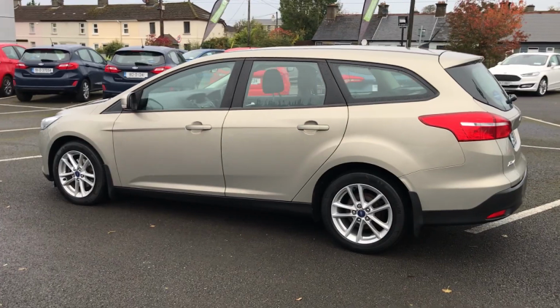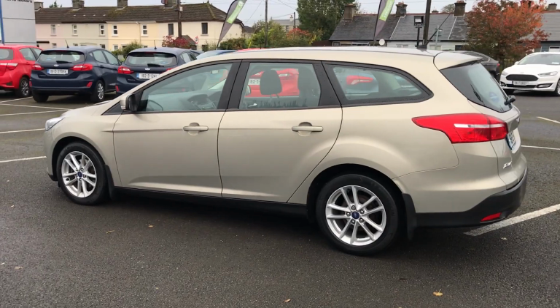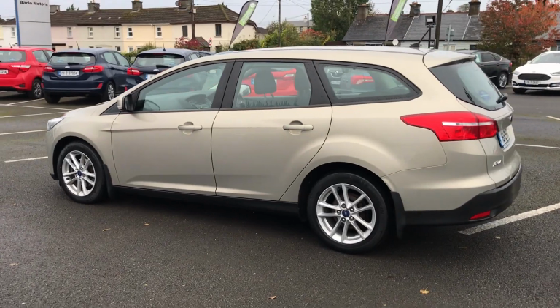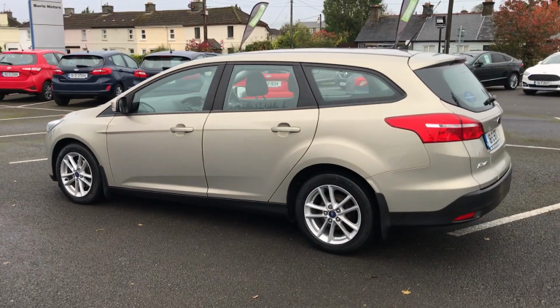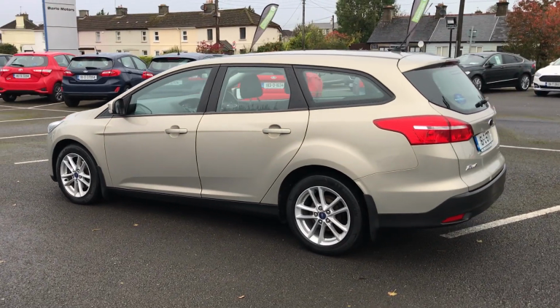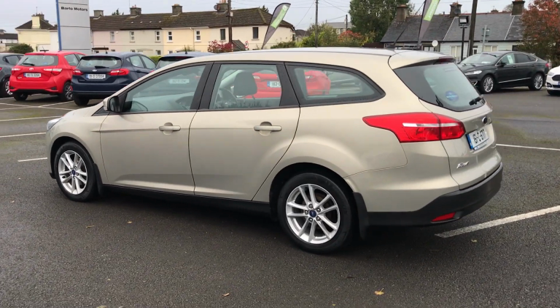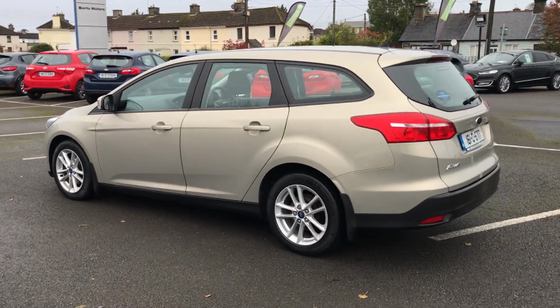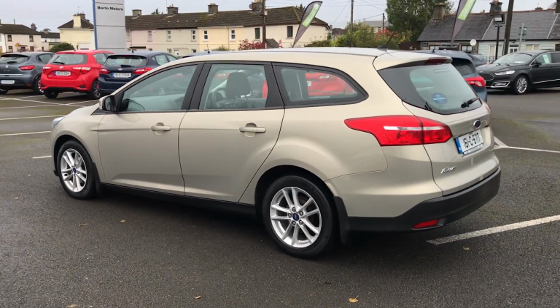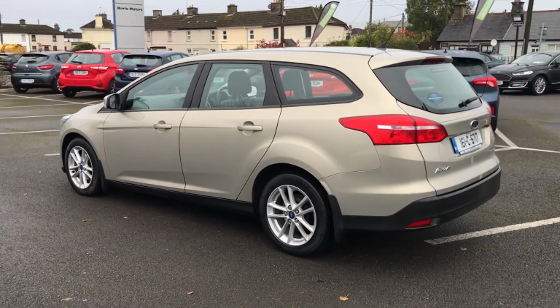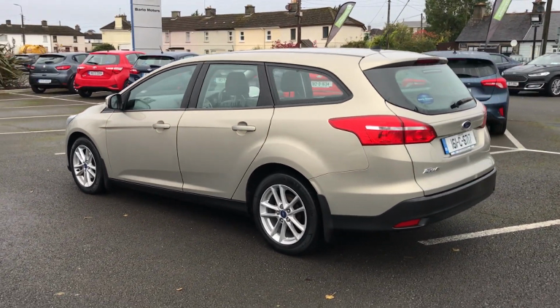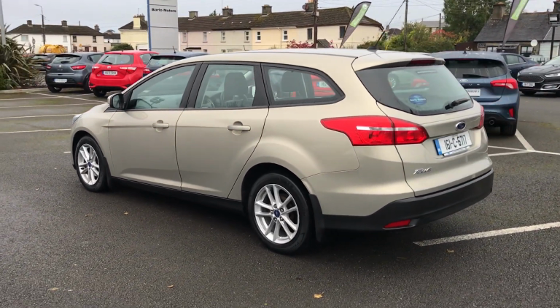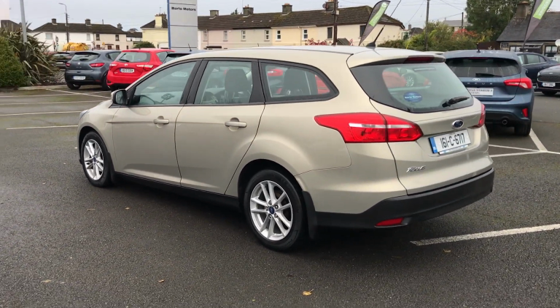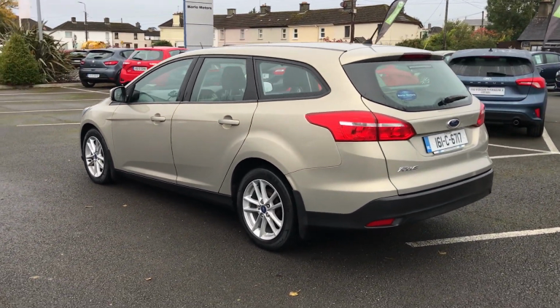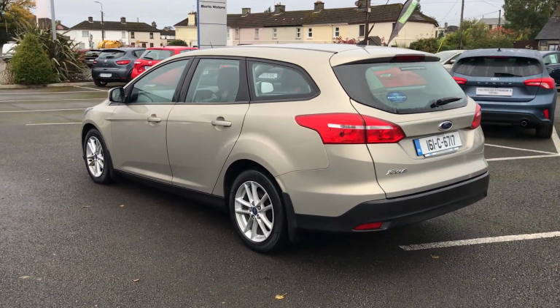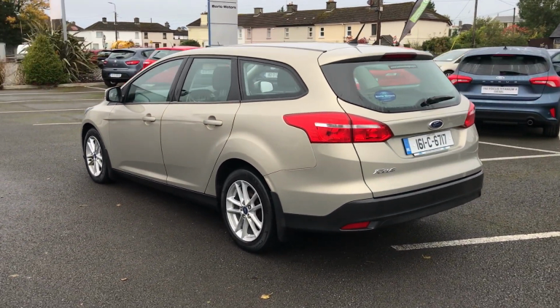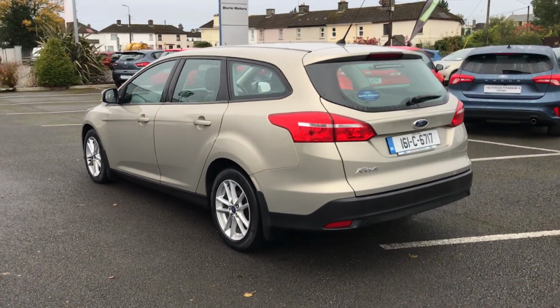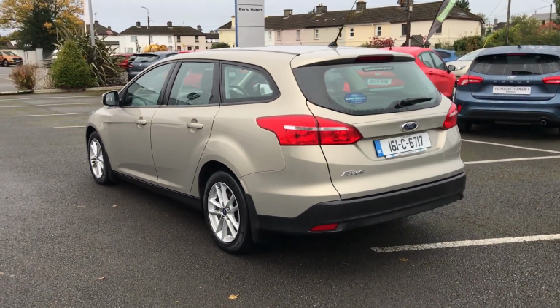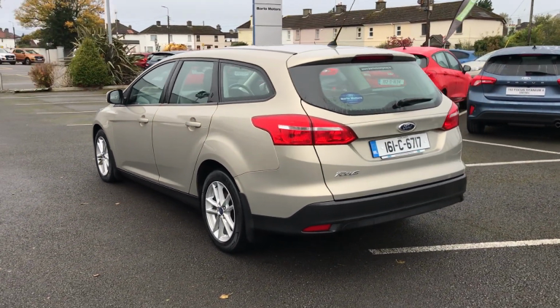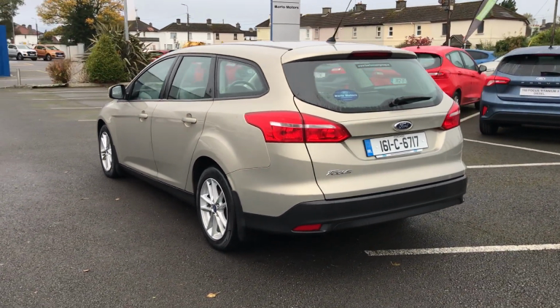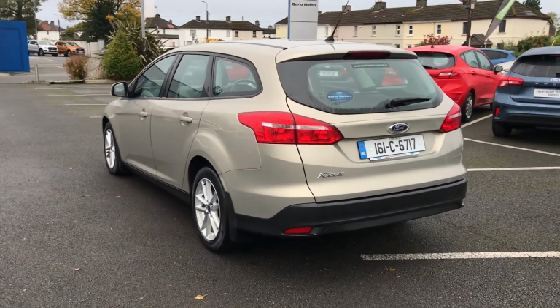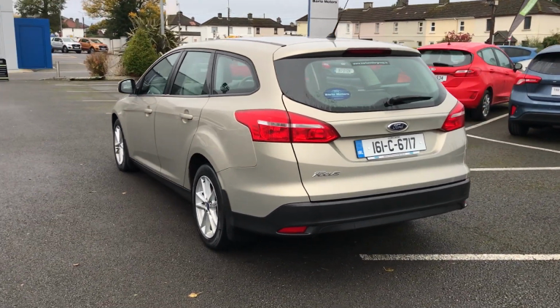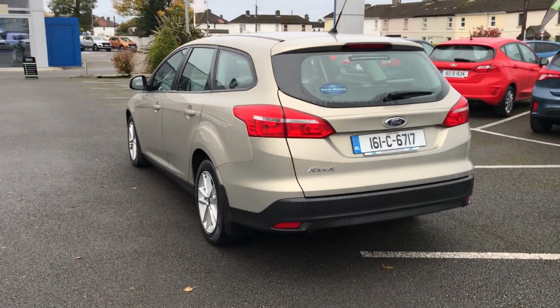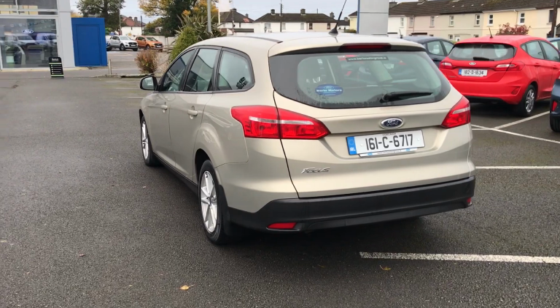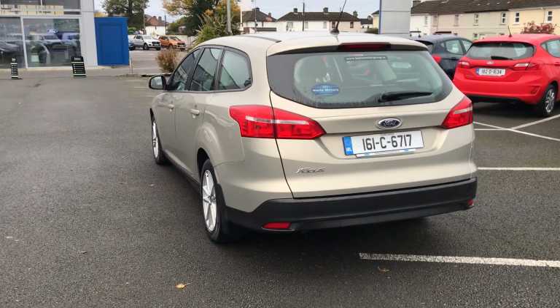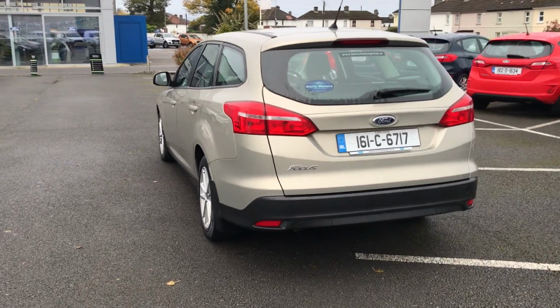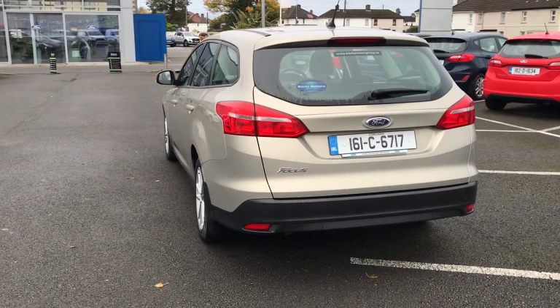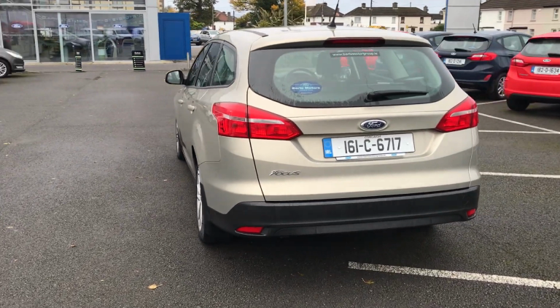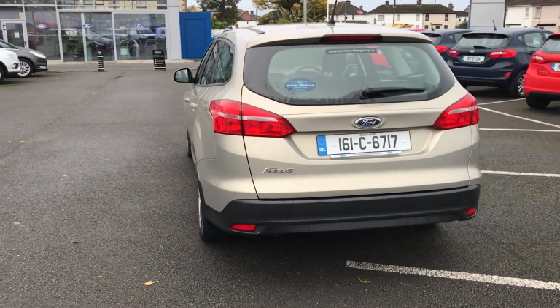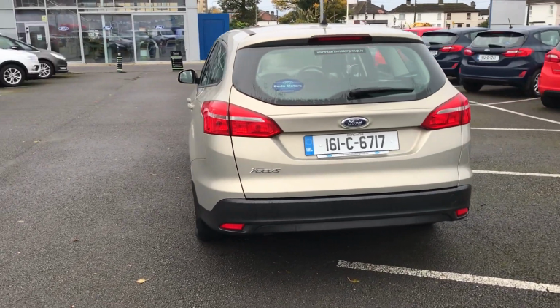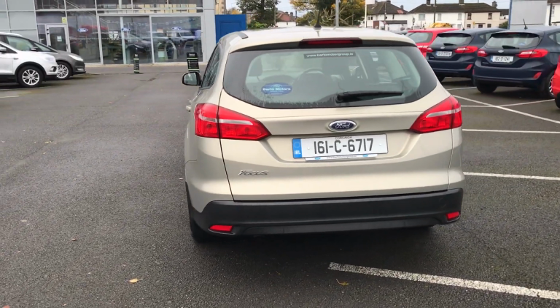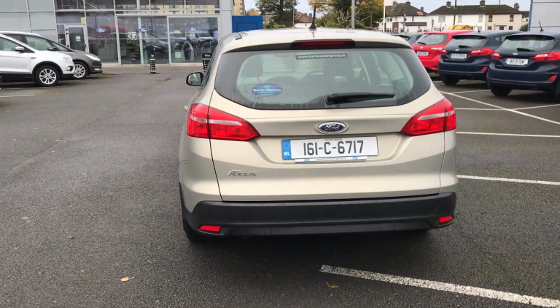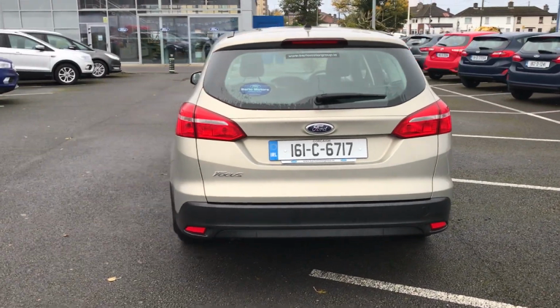It's only 46,000 kilometers on this car, so very very low mileage. NCT until 2022.